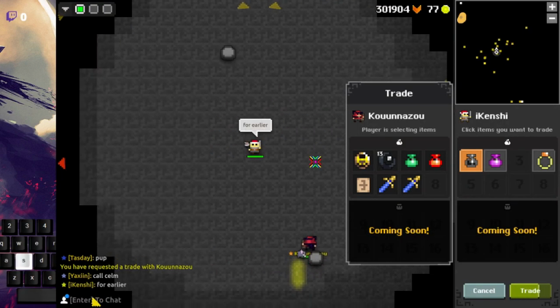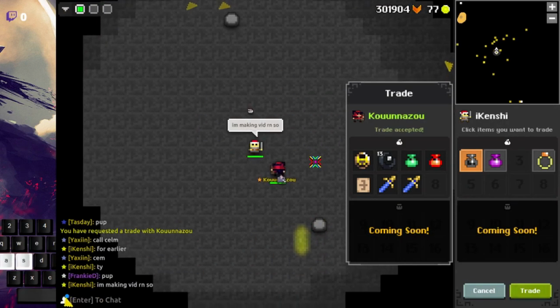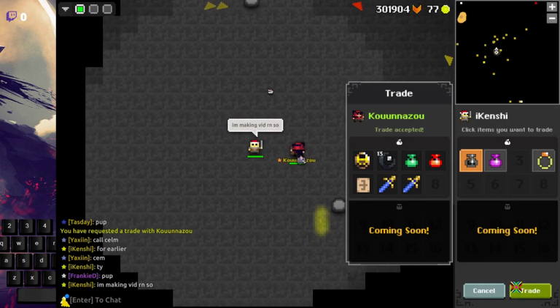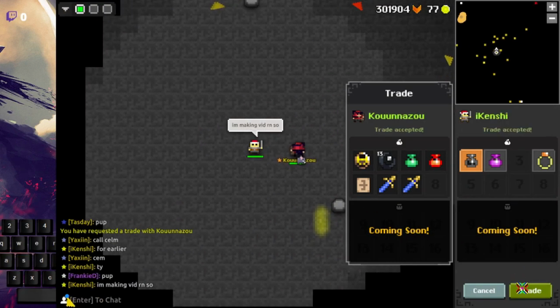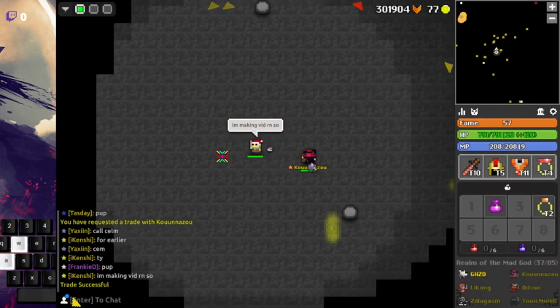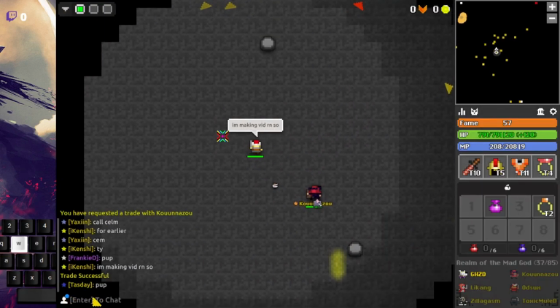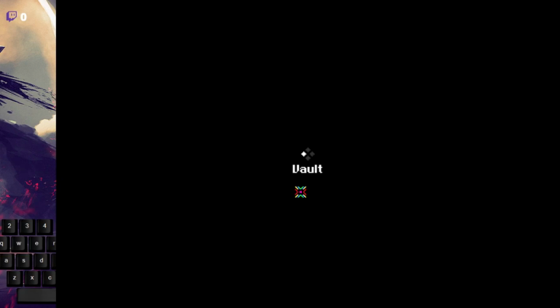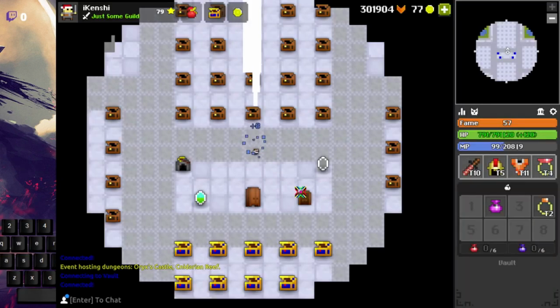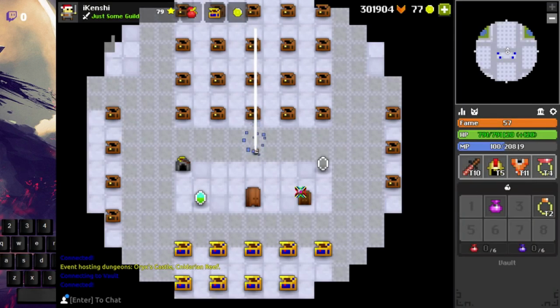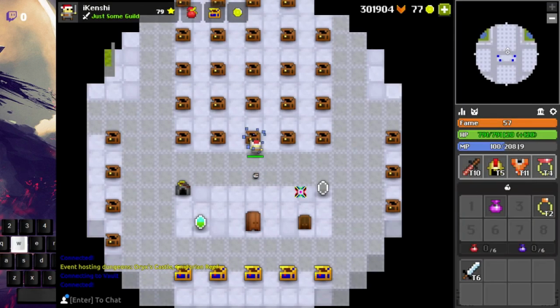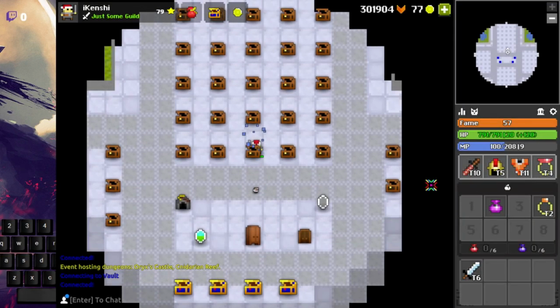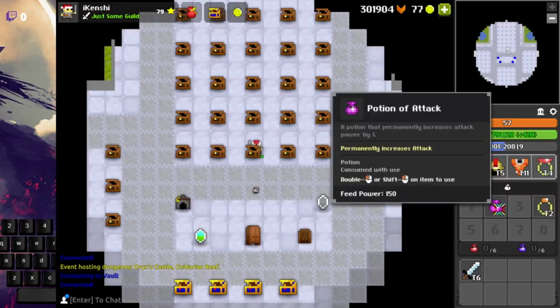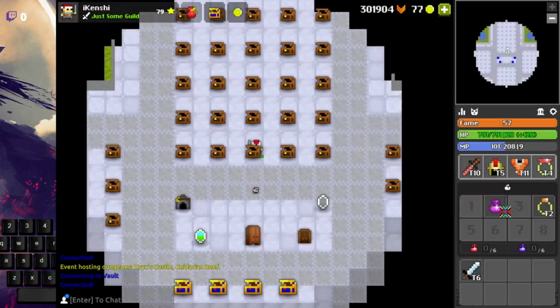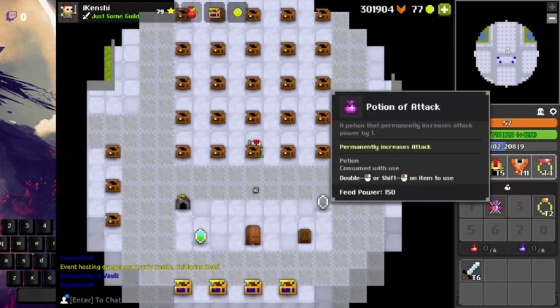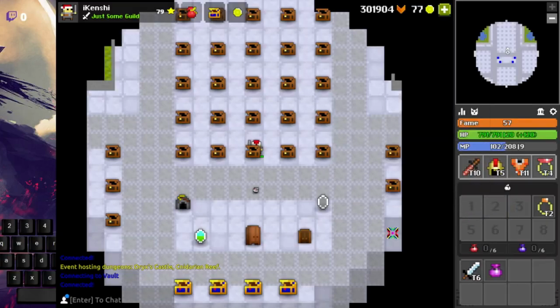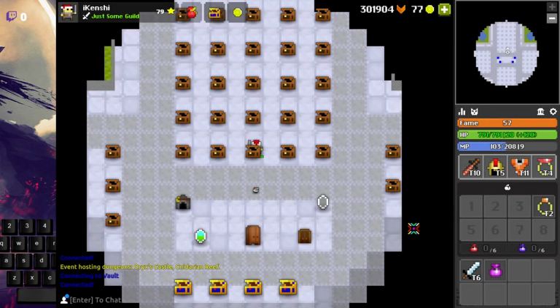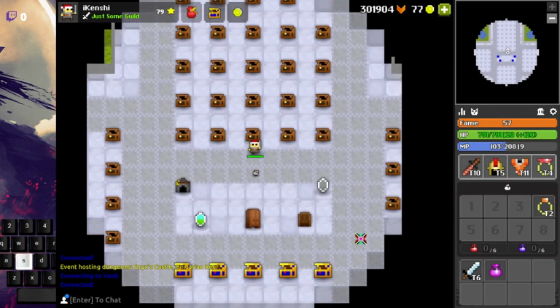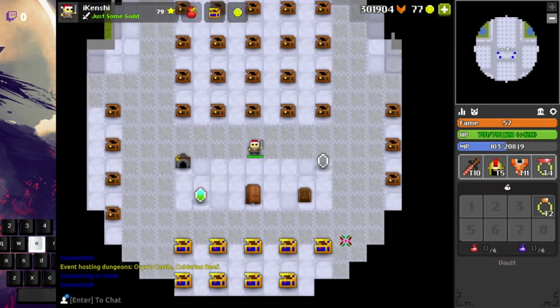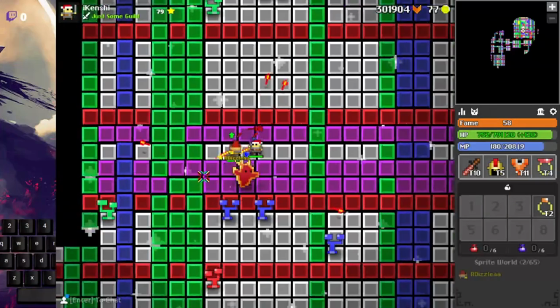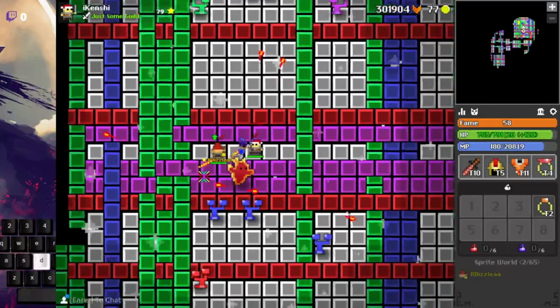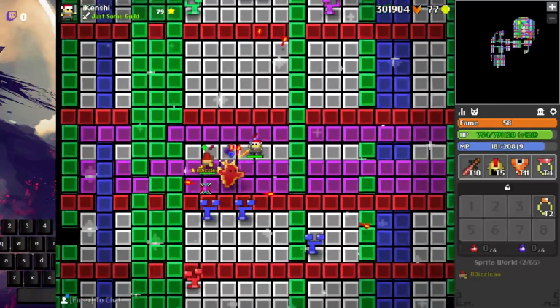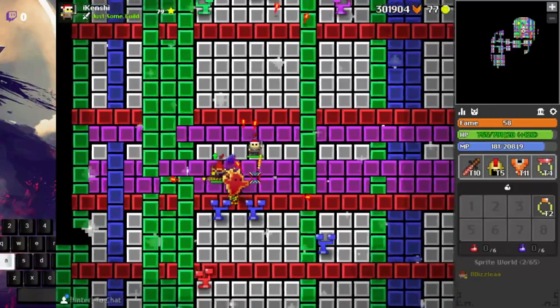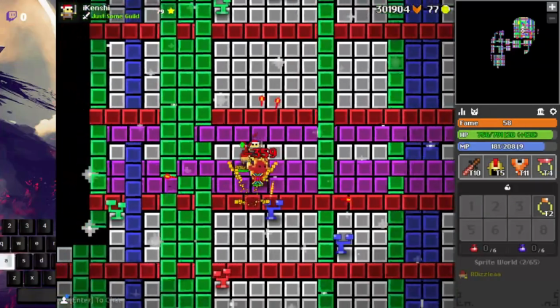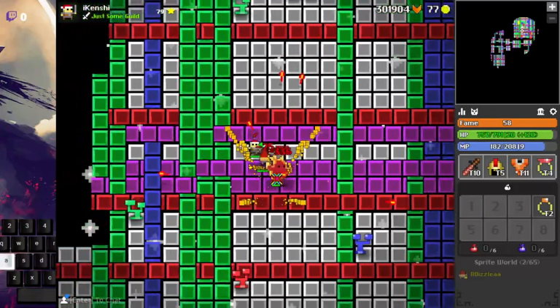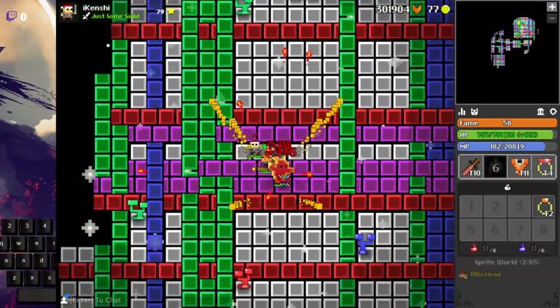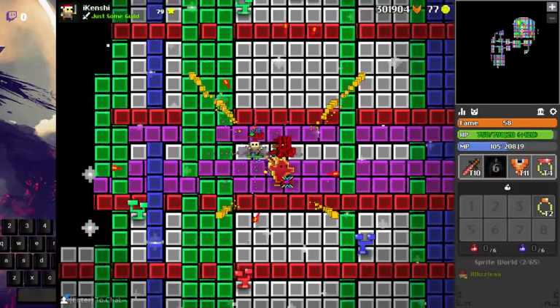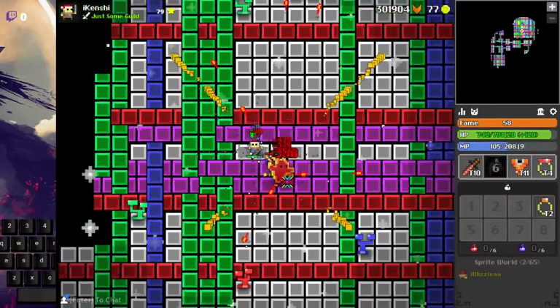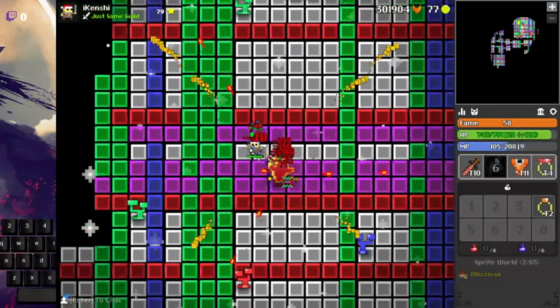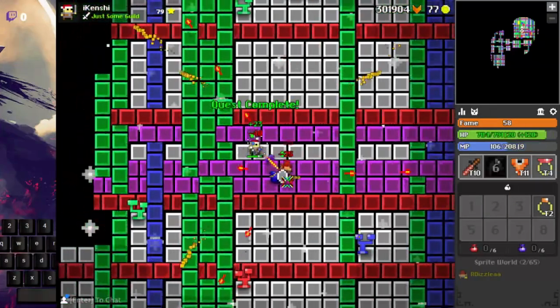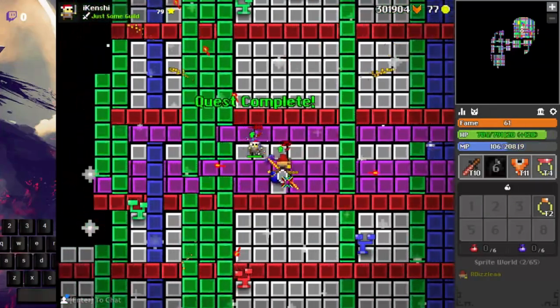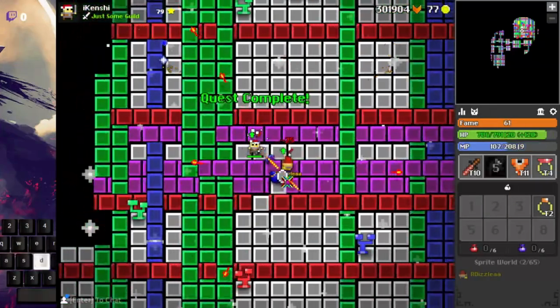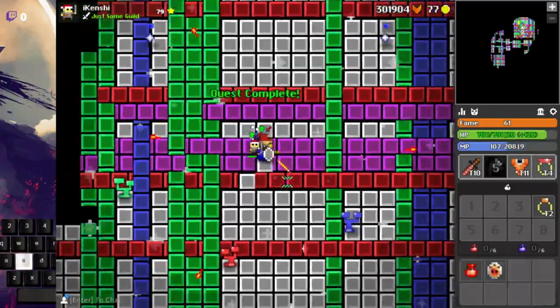If you have some pots laying around, make sure to vault them so you can use them for your next character if you were to die.